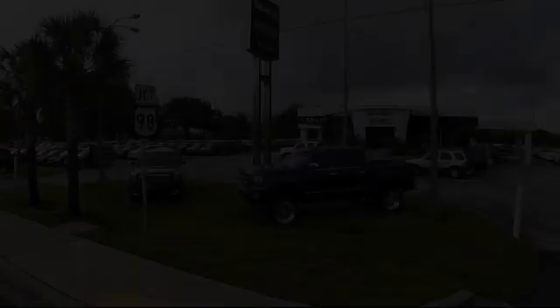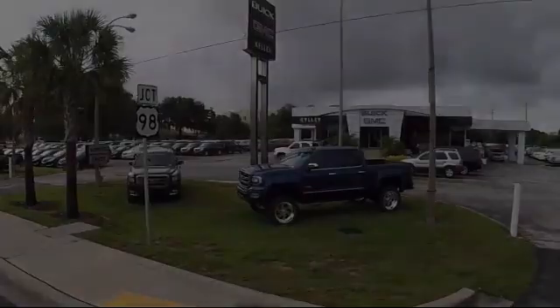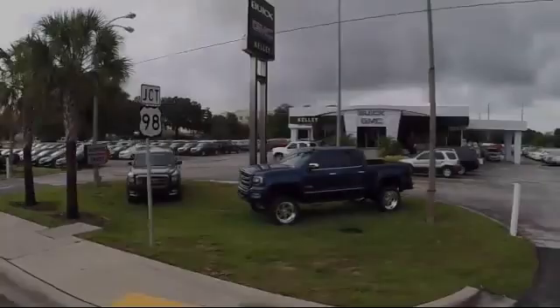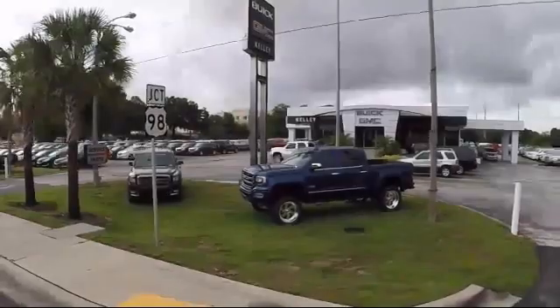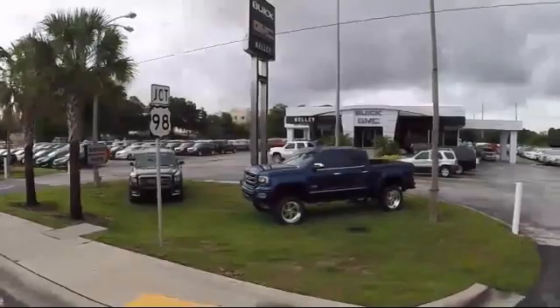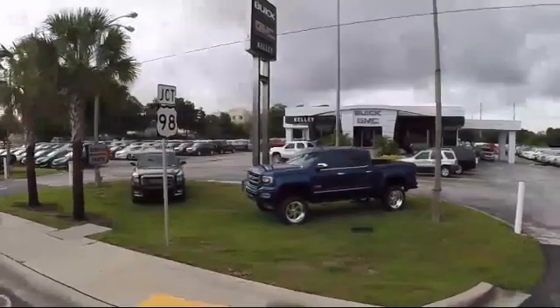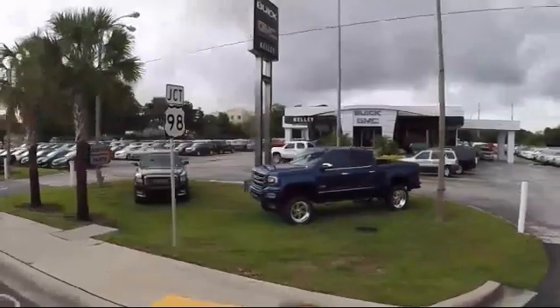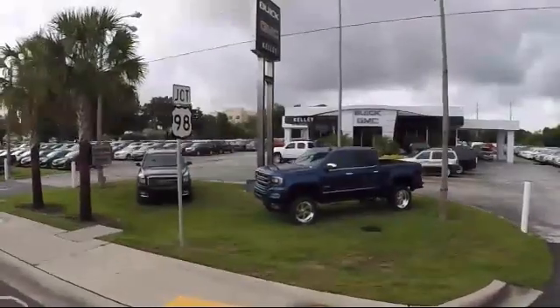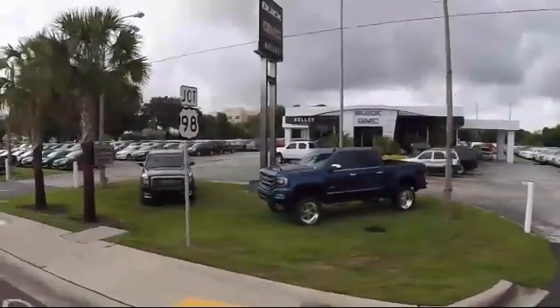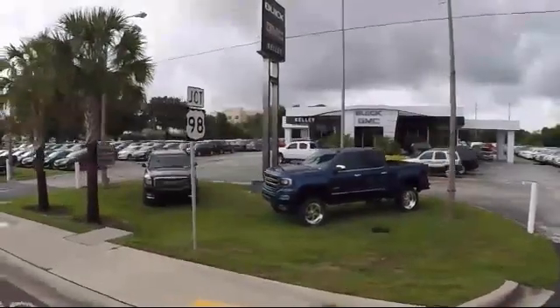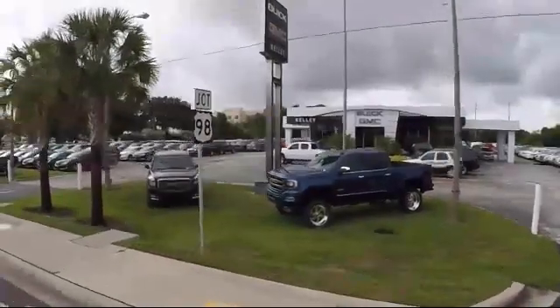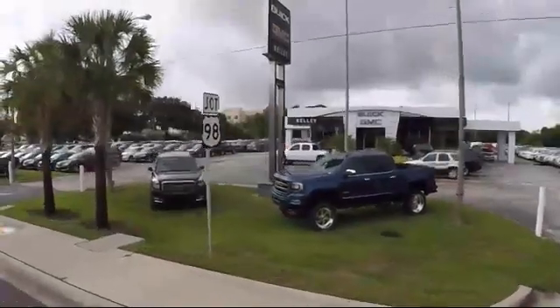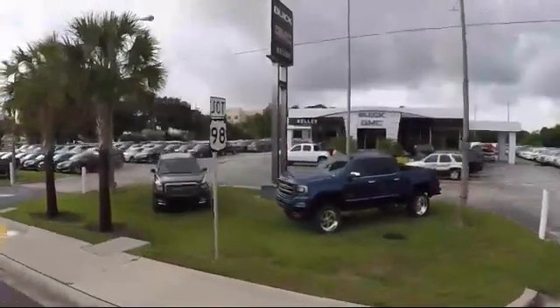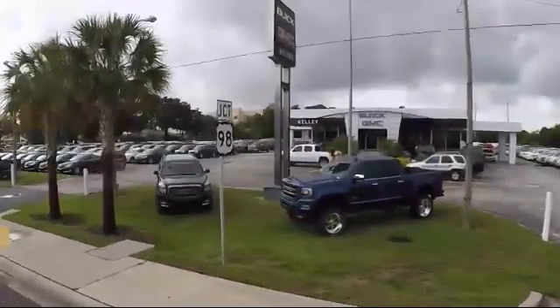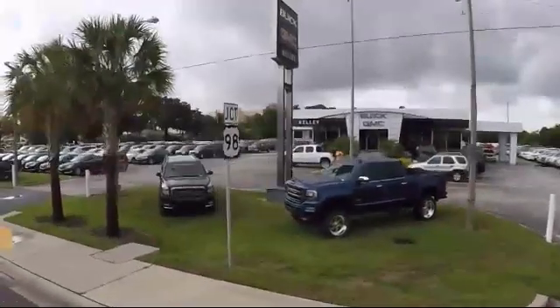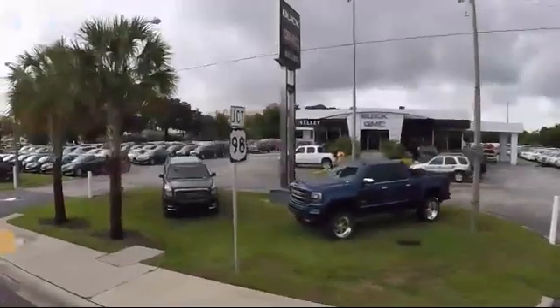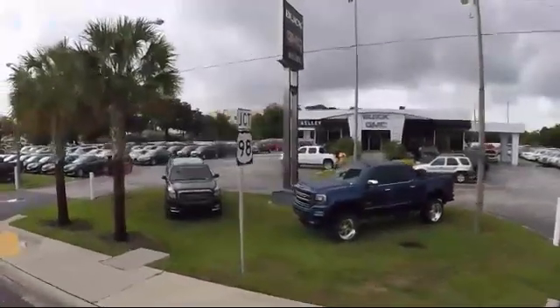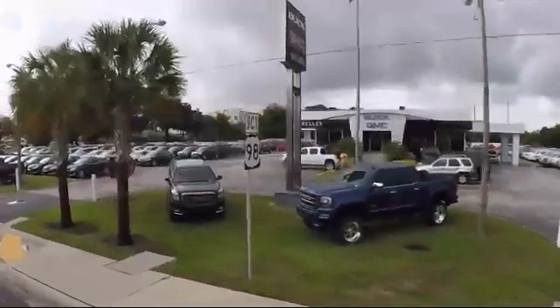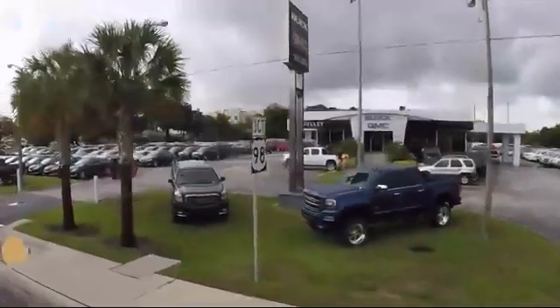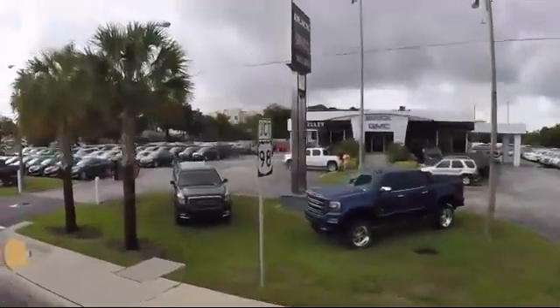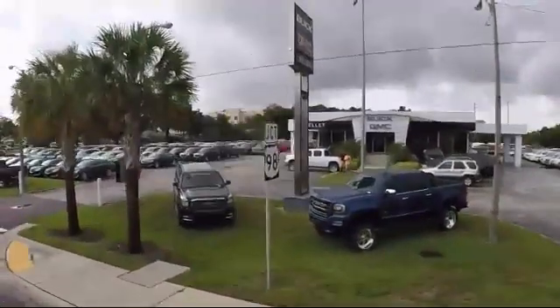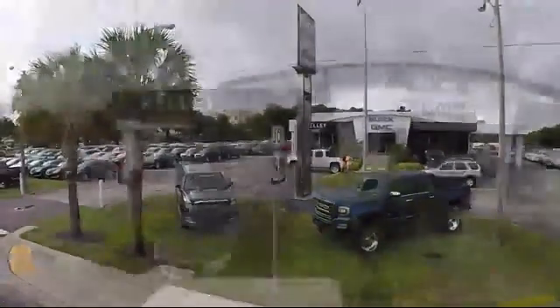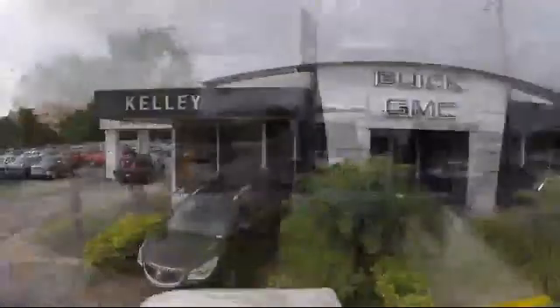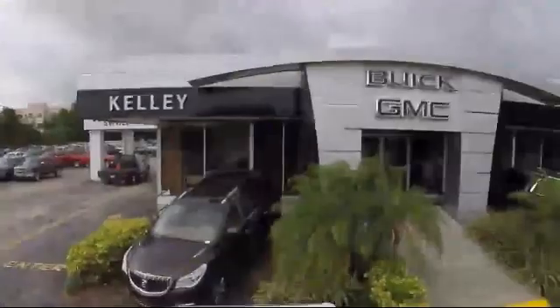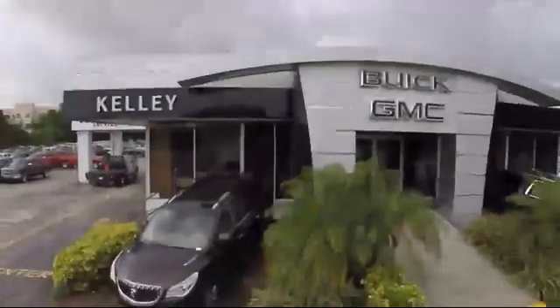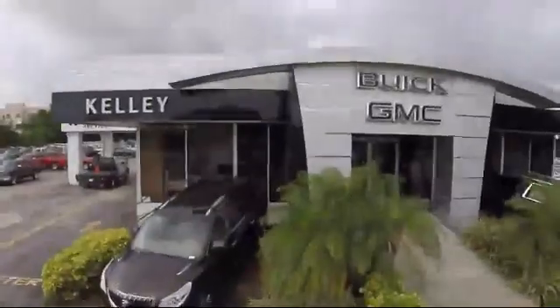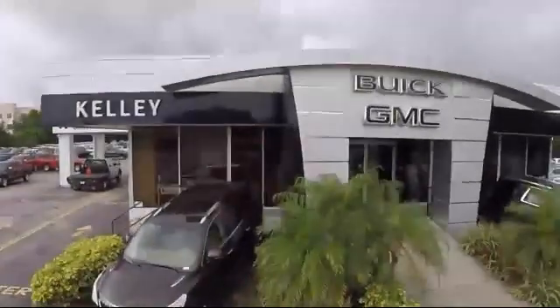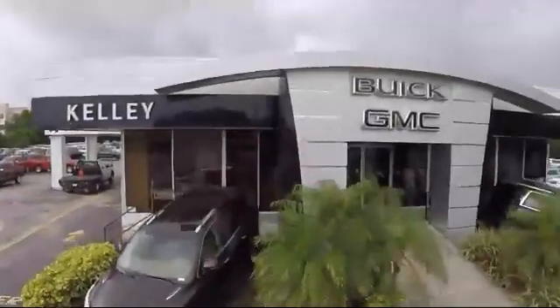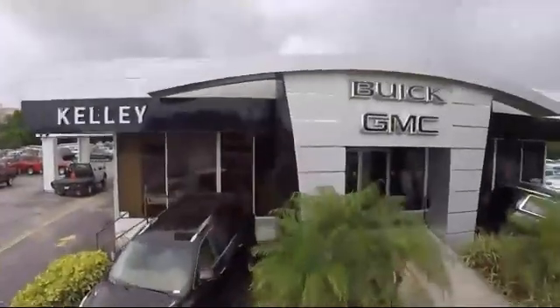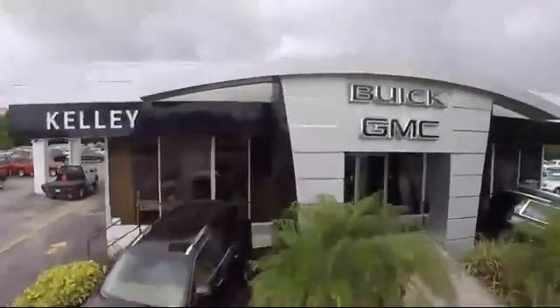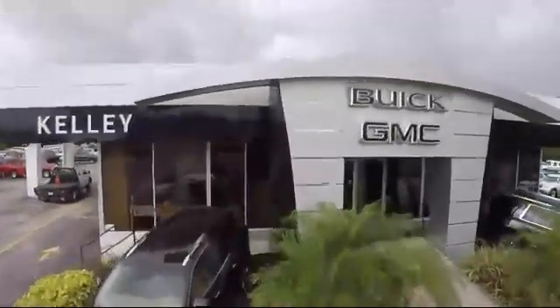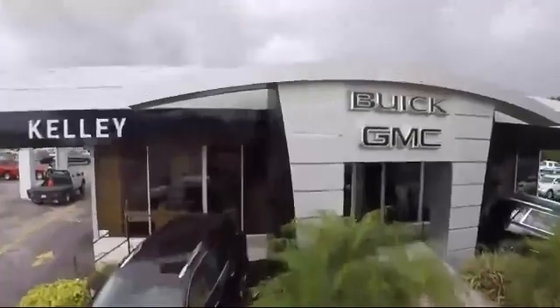Welcome to Kelly Buick GMC, and here's a look at another one of our great vehicles in our inventory.